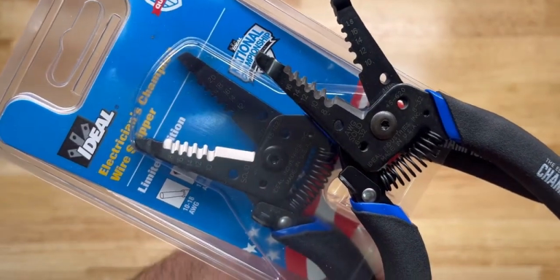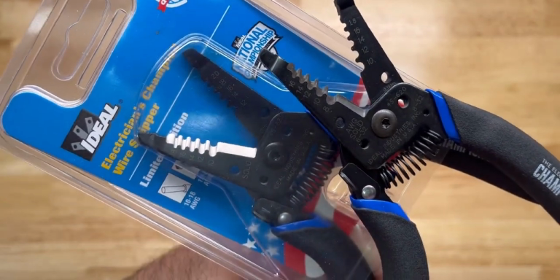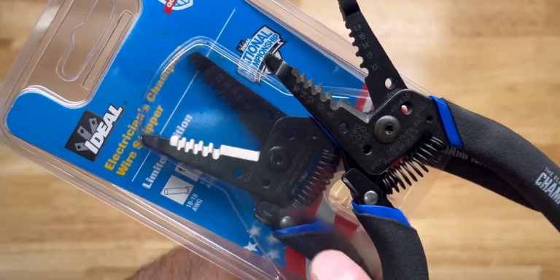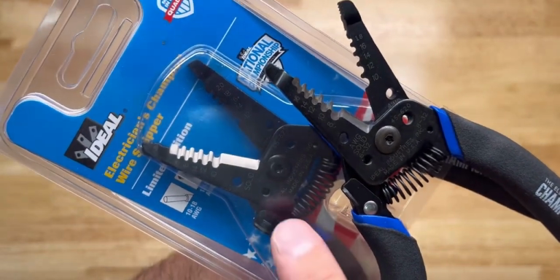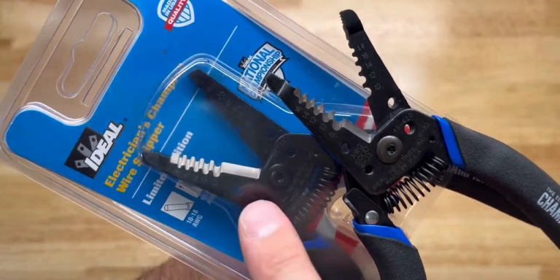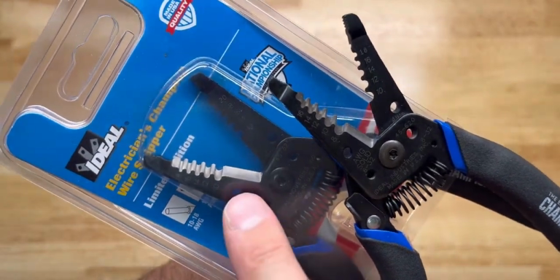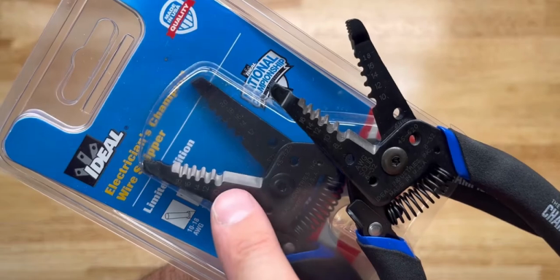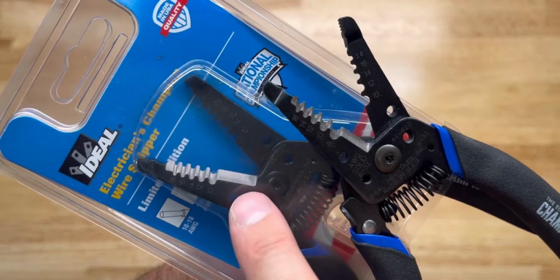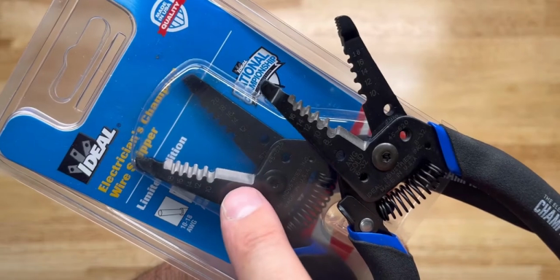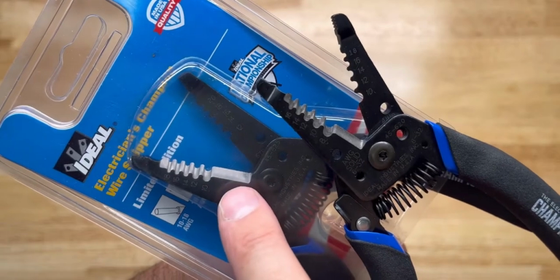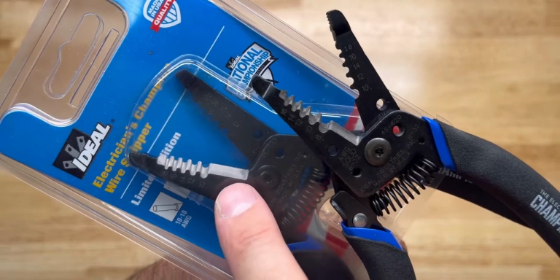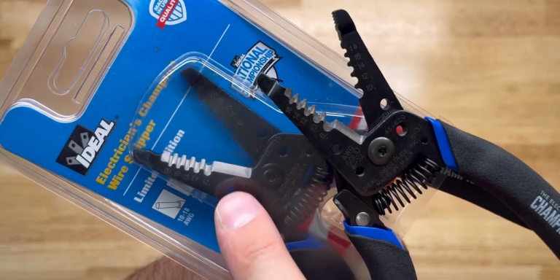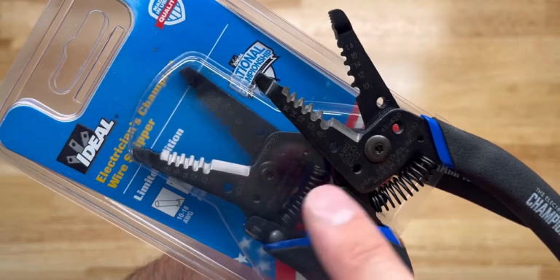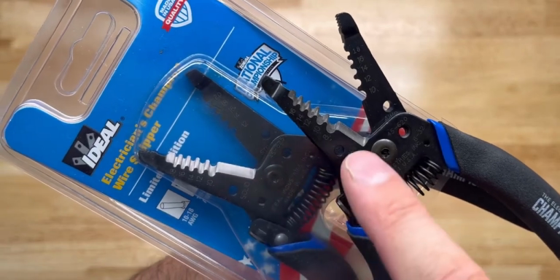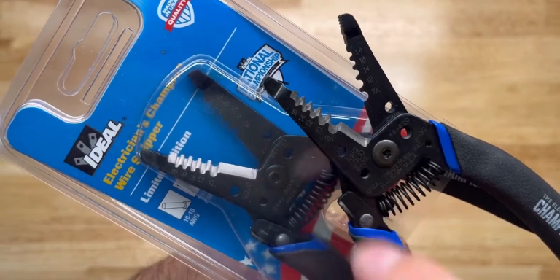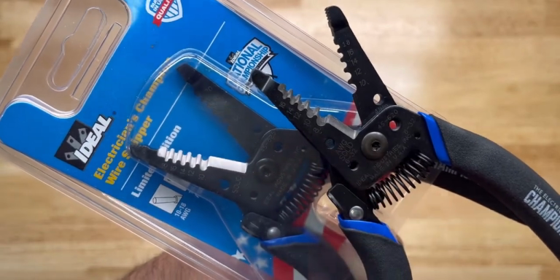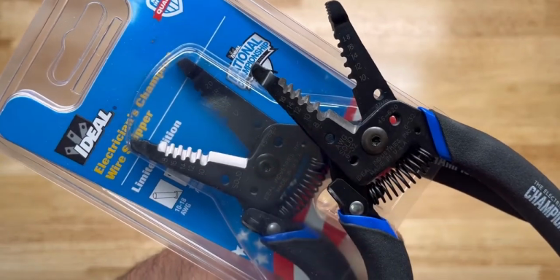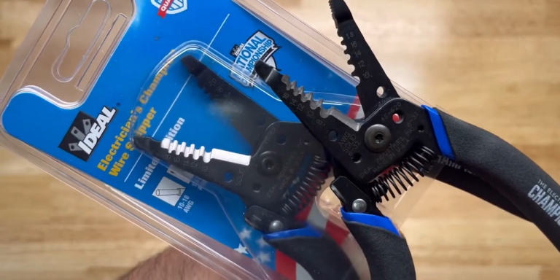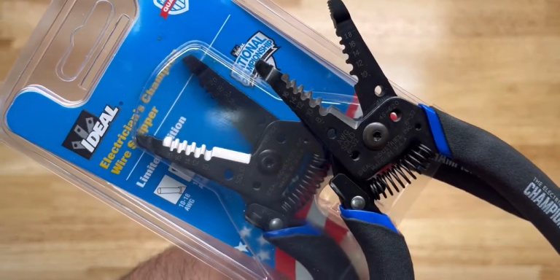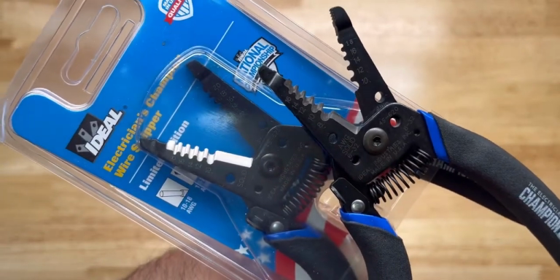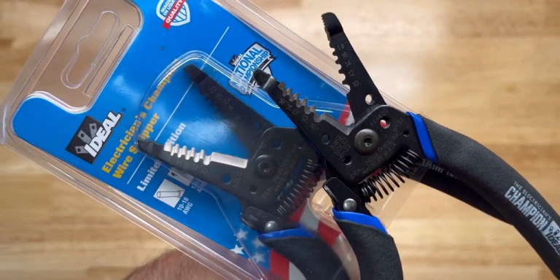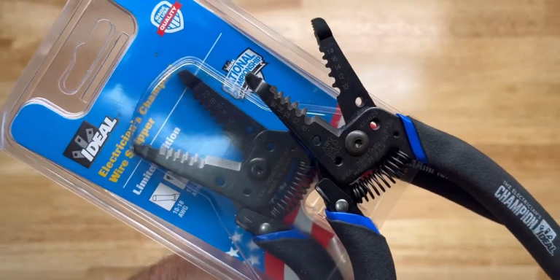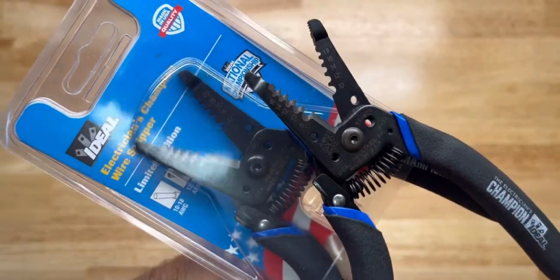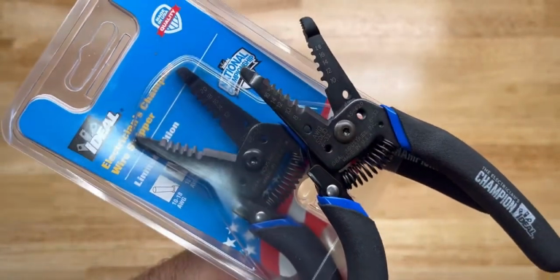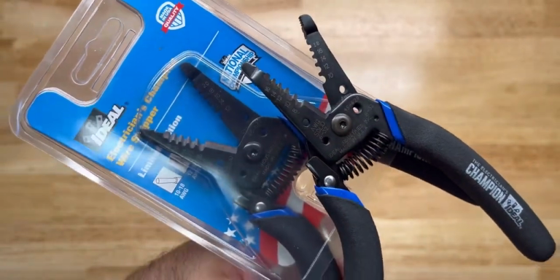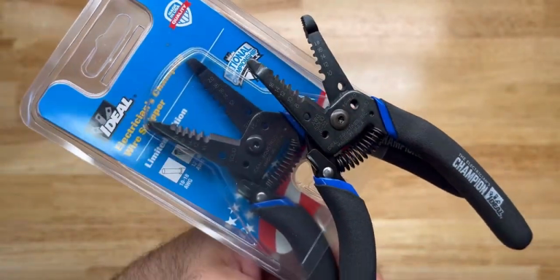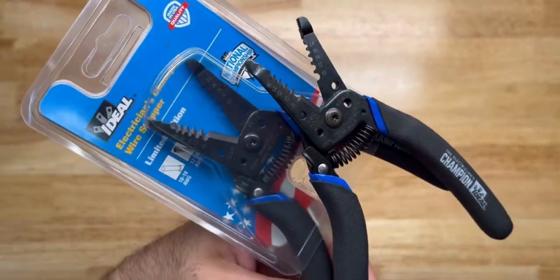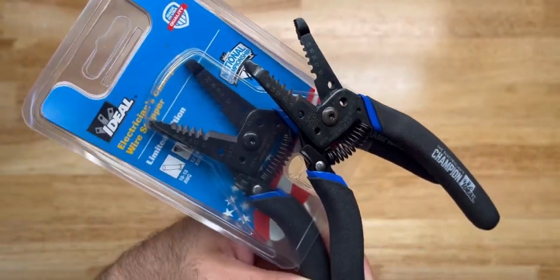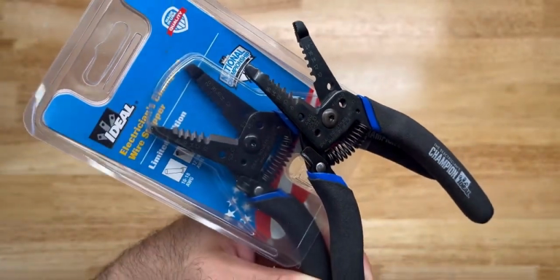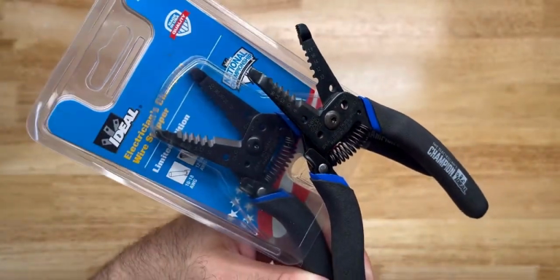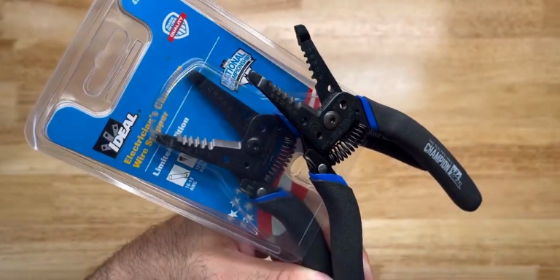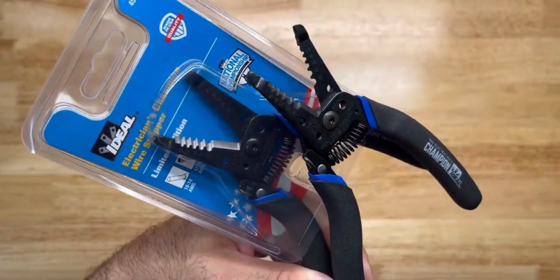The blade is a little bit longer — or a little bit shorter — on the 45-625. Other than that, they're pretty much identical.